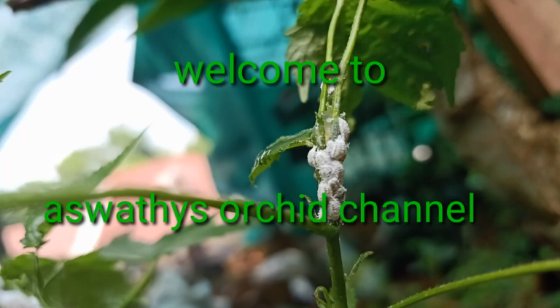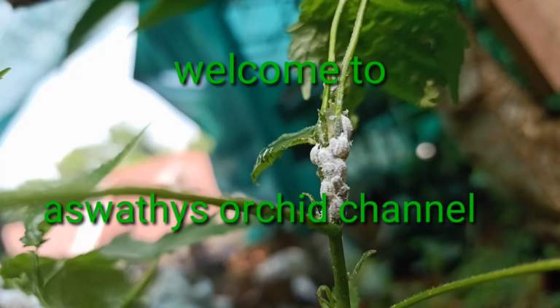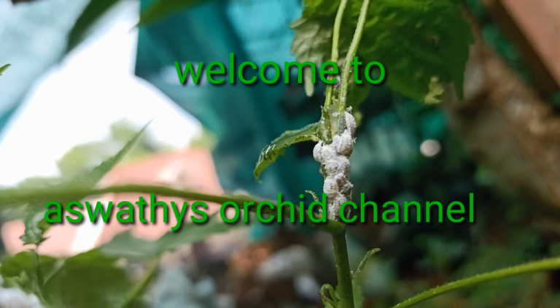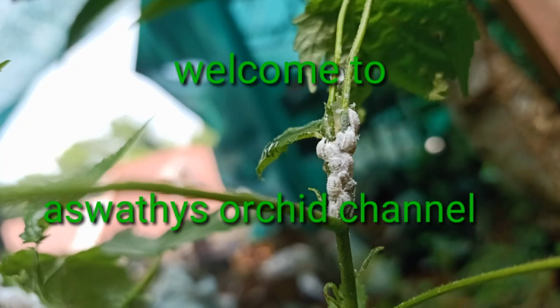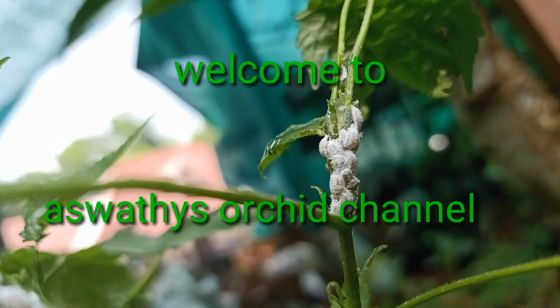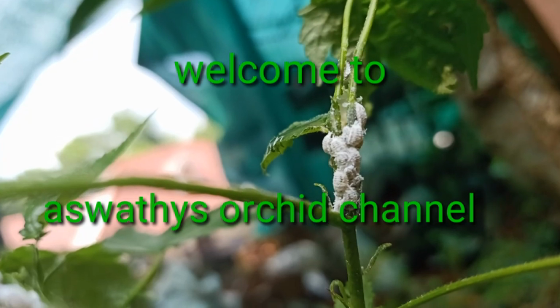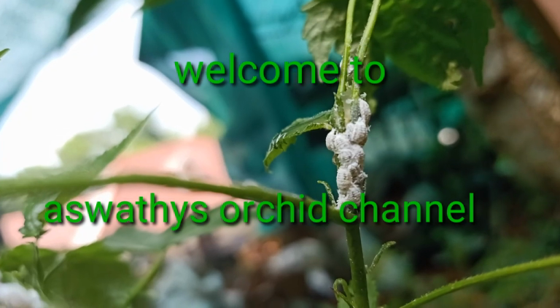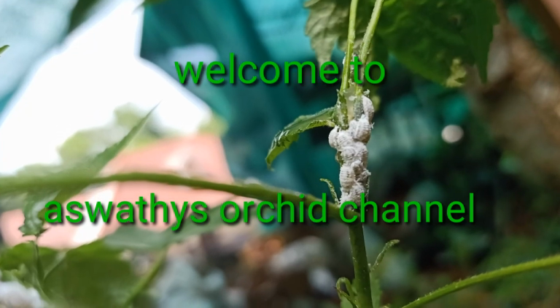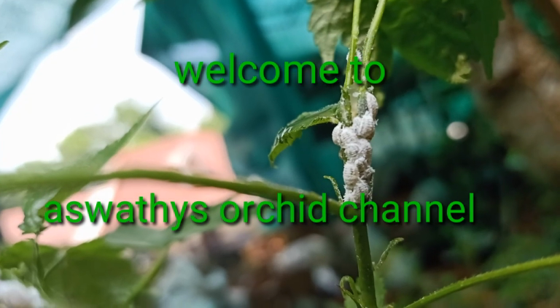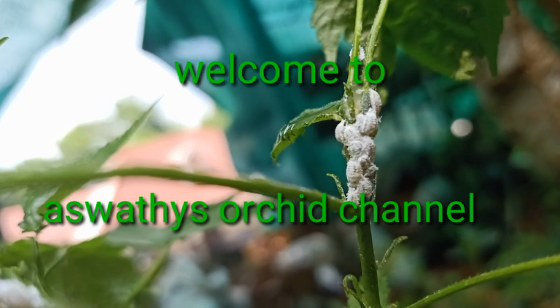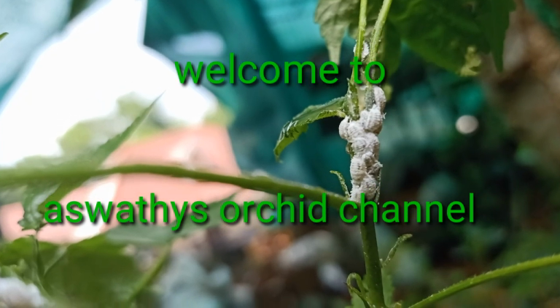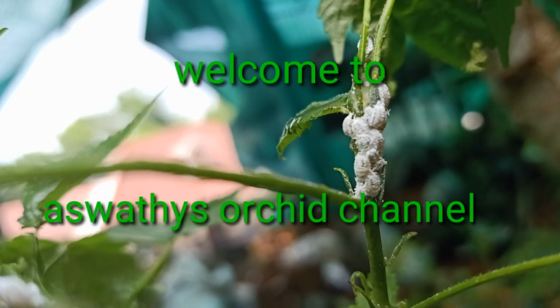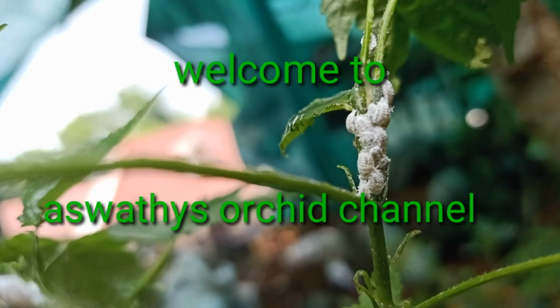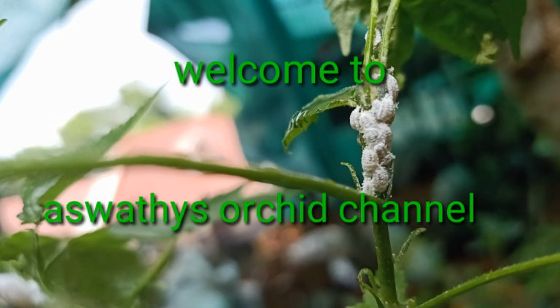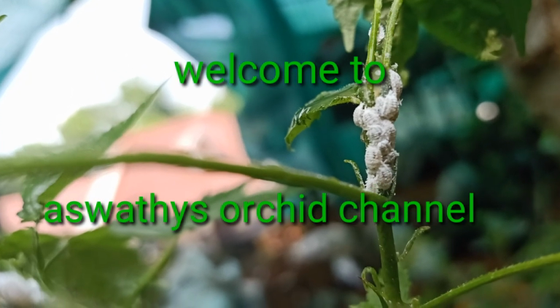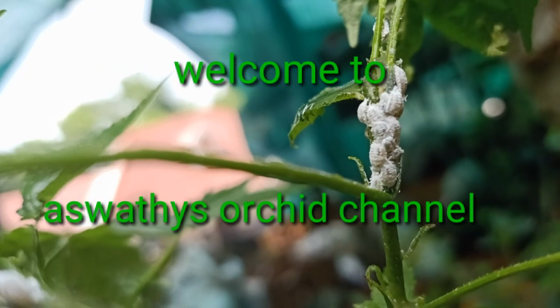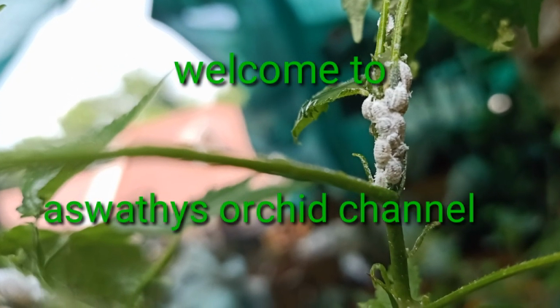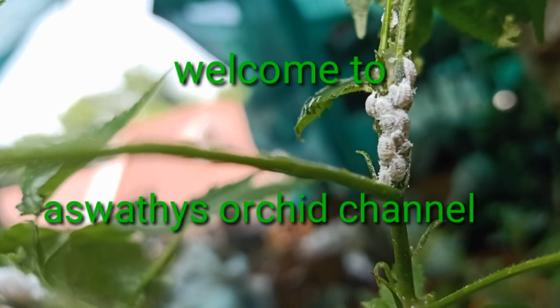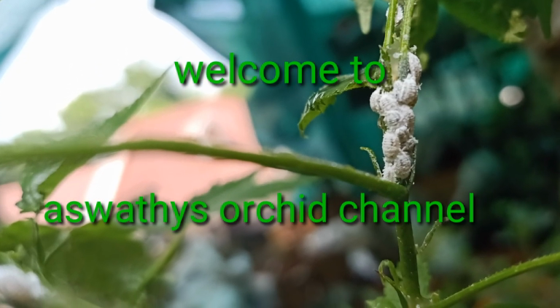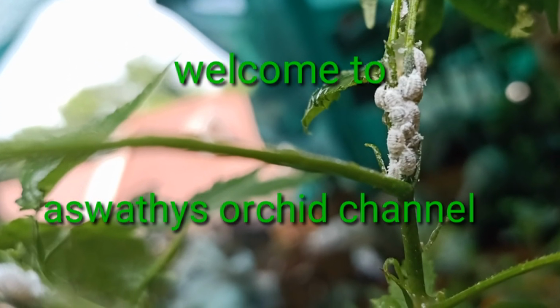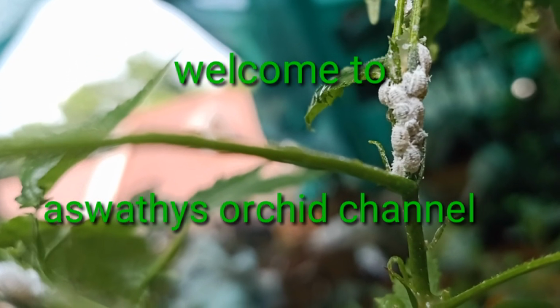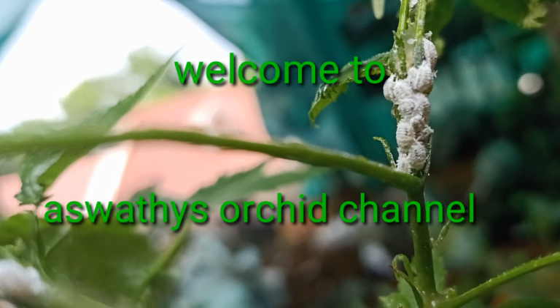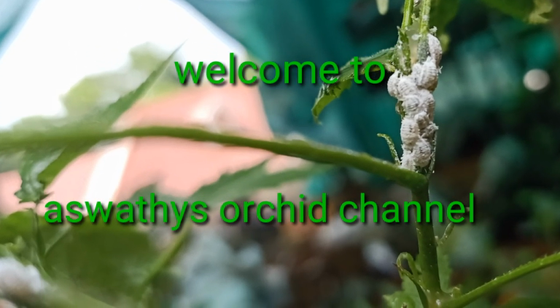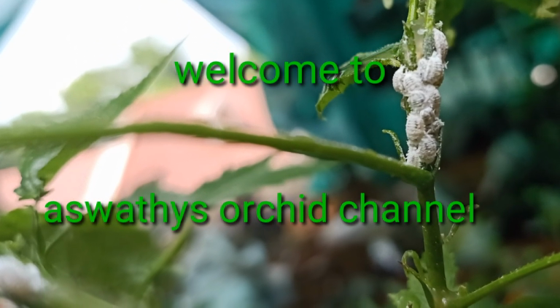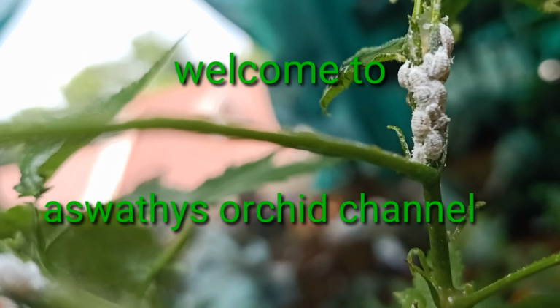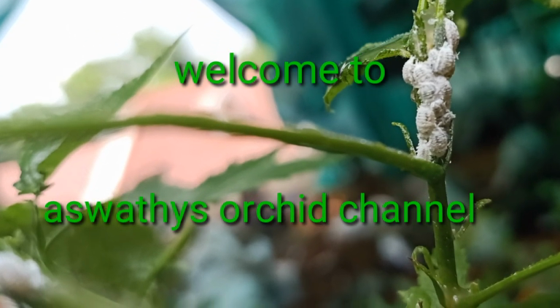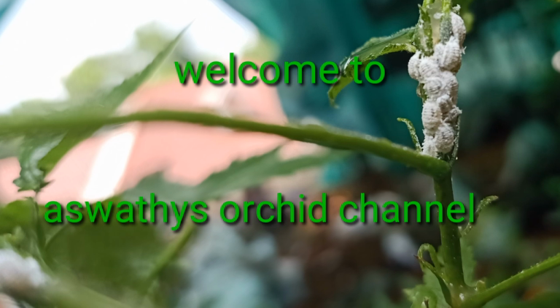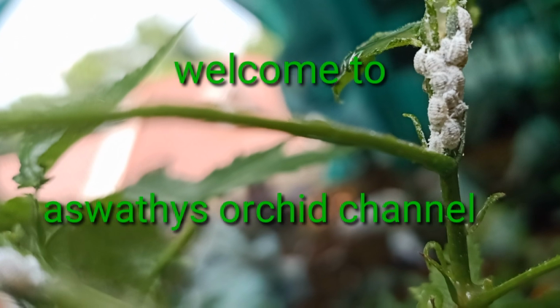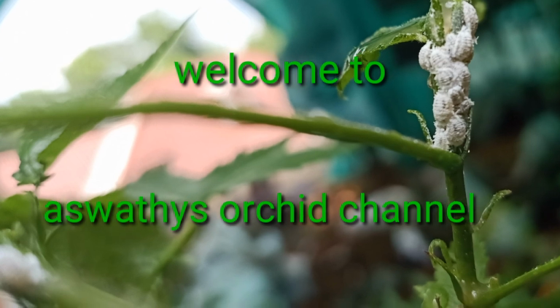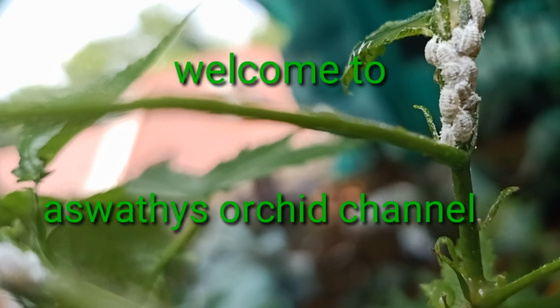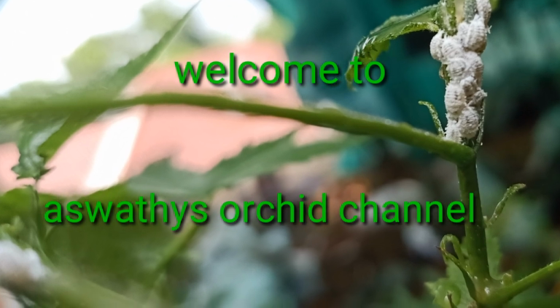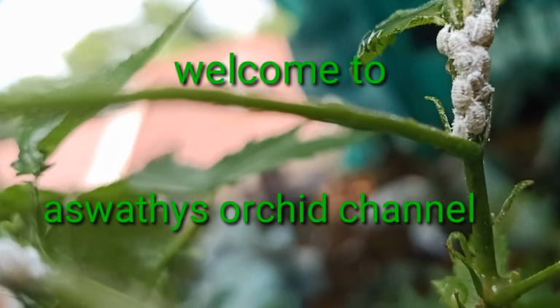Hello friends, welcome to this video. It's a nice place to arrange a kitchen.